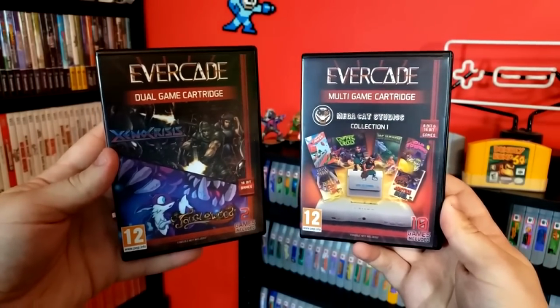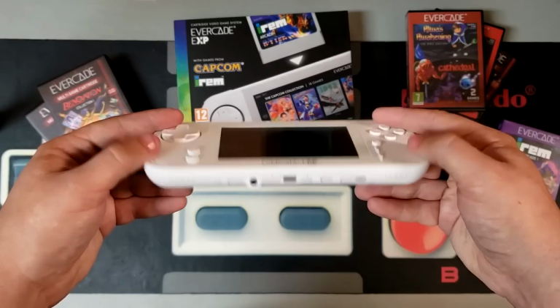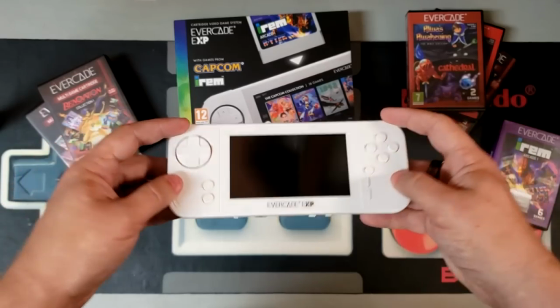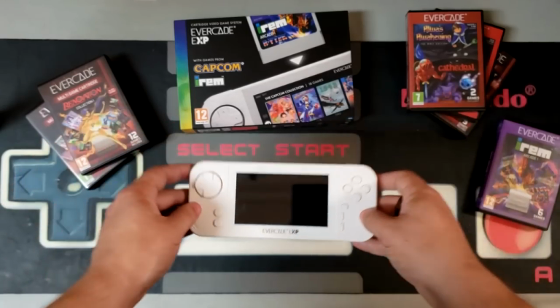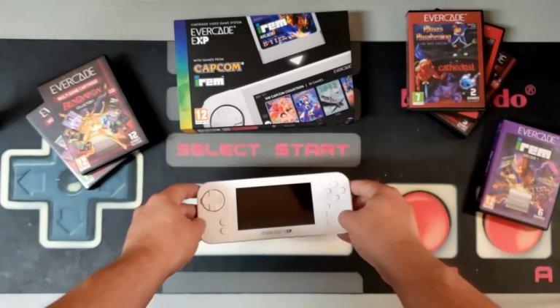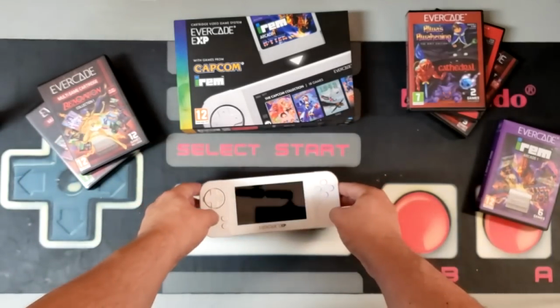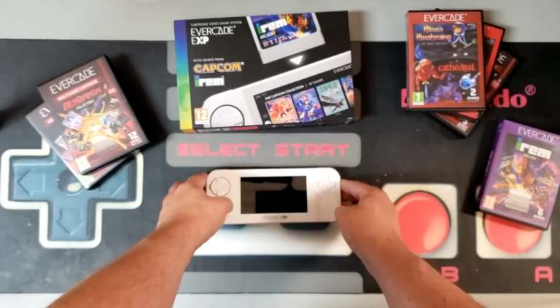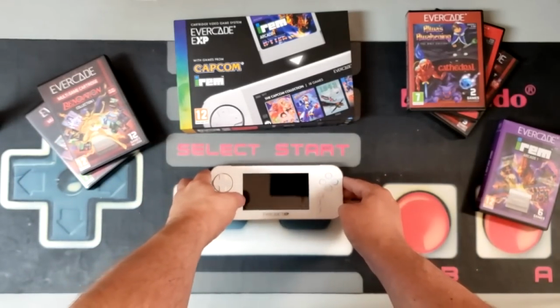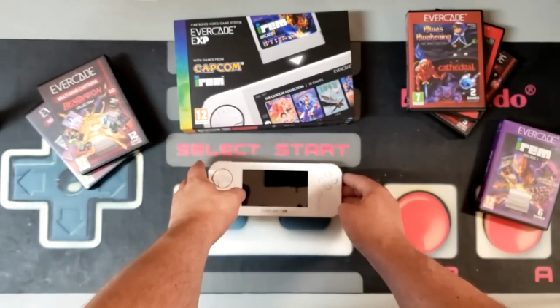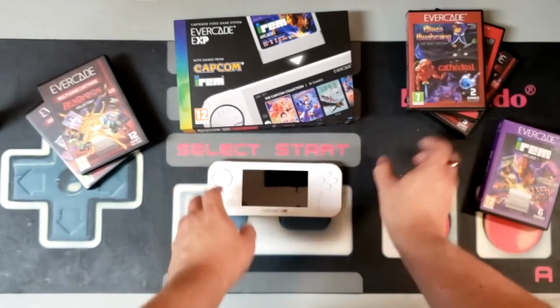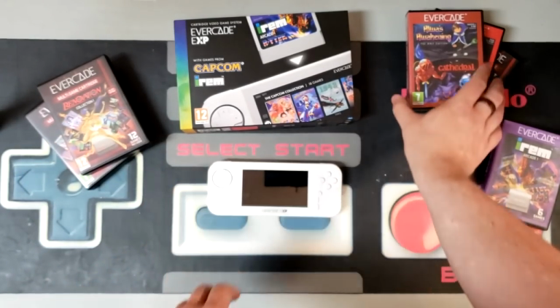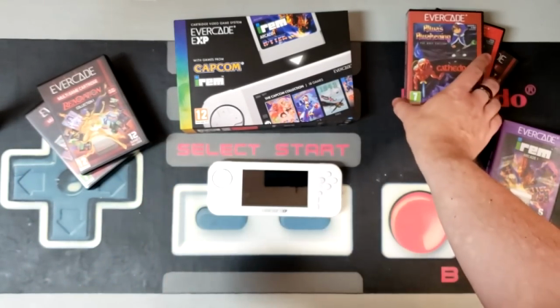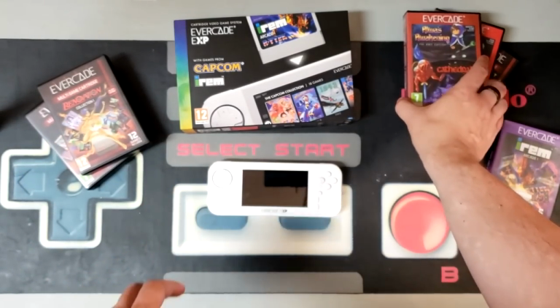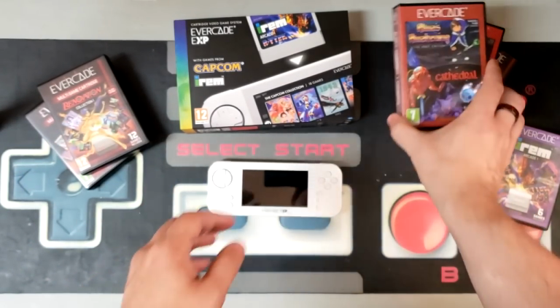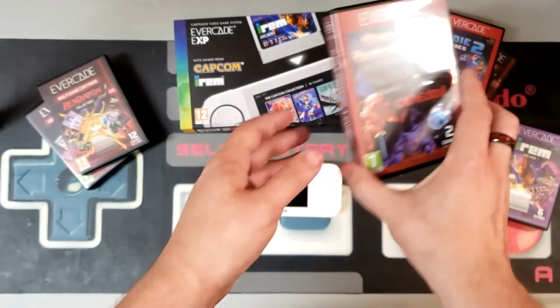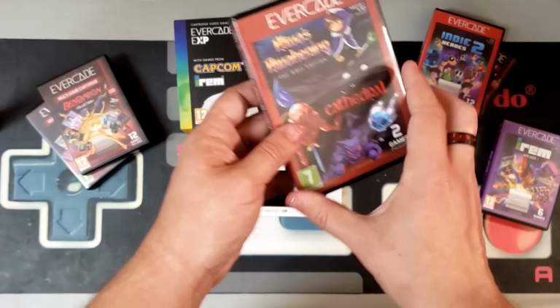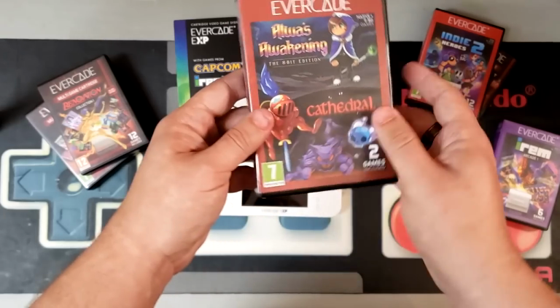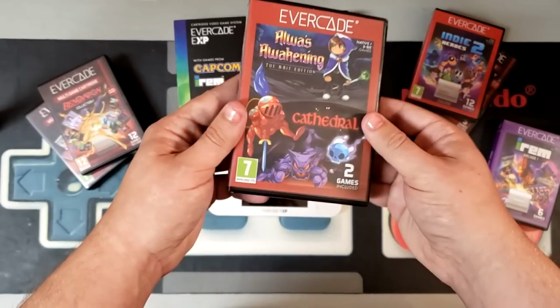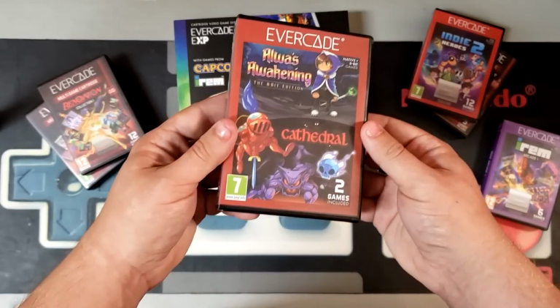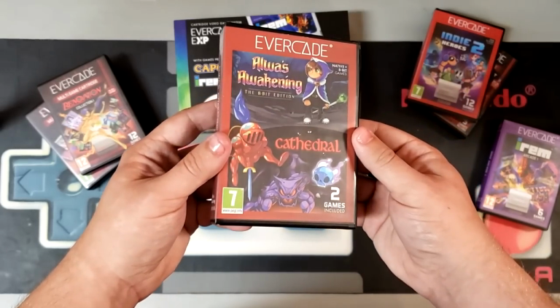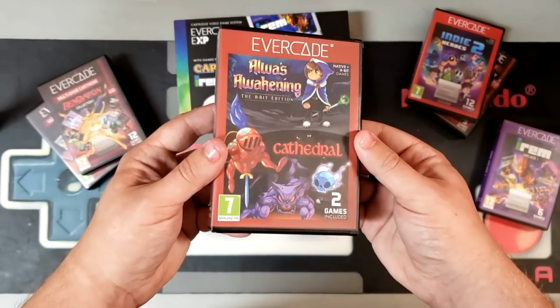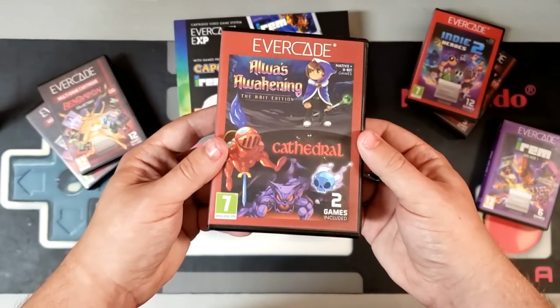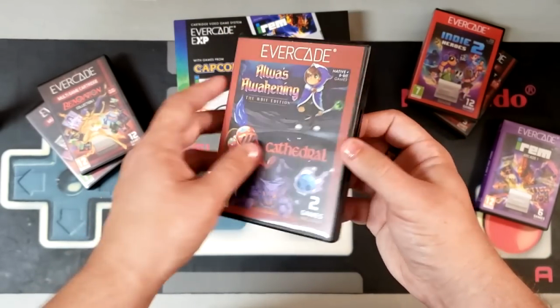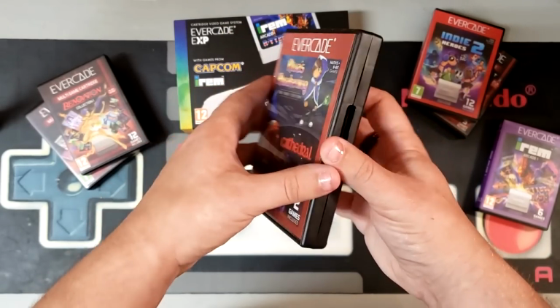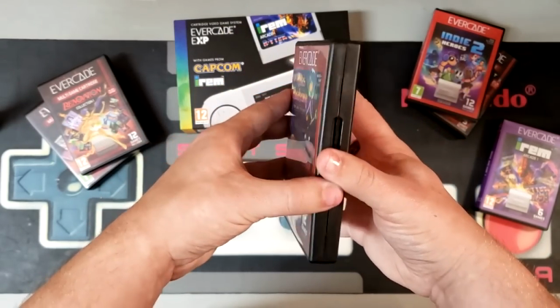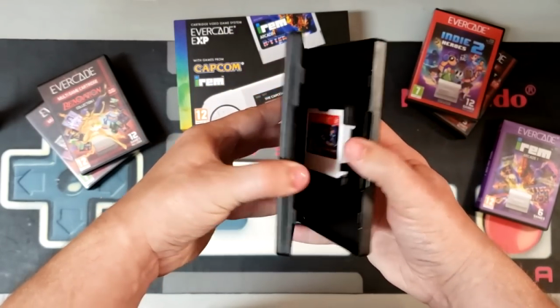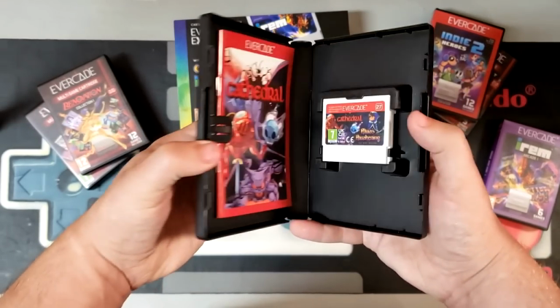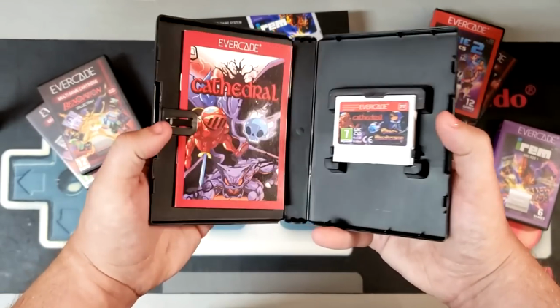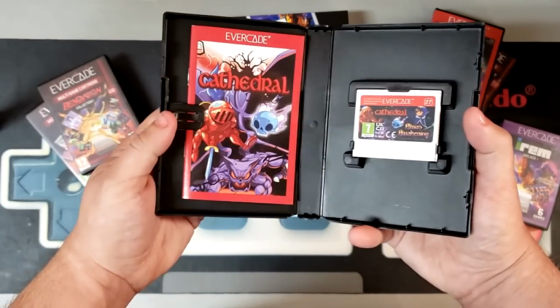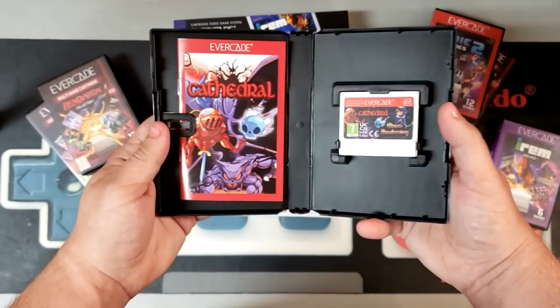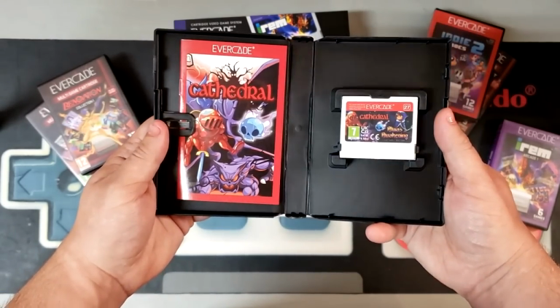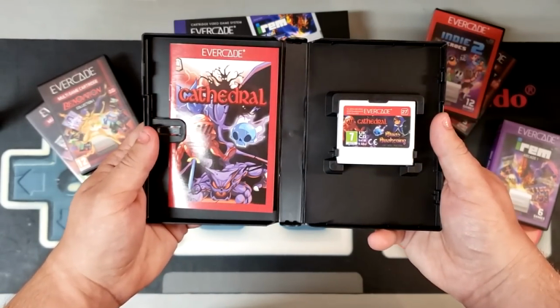And just like the Evercade VS home console before it, the Evercade EXP is 100% compatible with all previous software releases. That means if you've already invested in the Evercade ecosystem, you don't need to go out and start a whole new library of games if you choose to make the upgrade to the EXP.